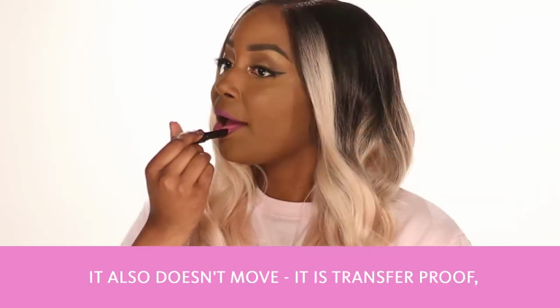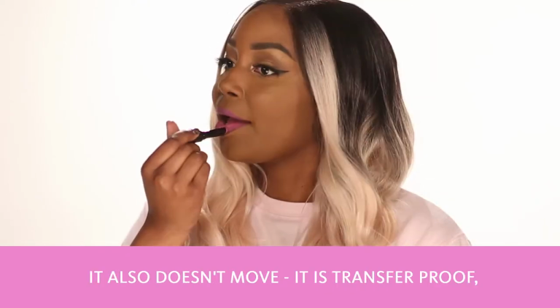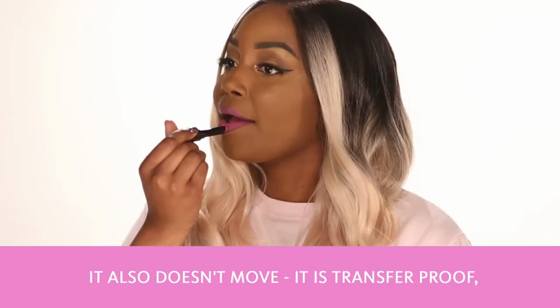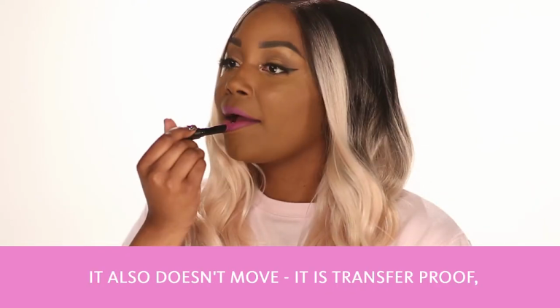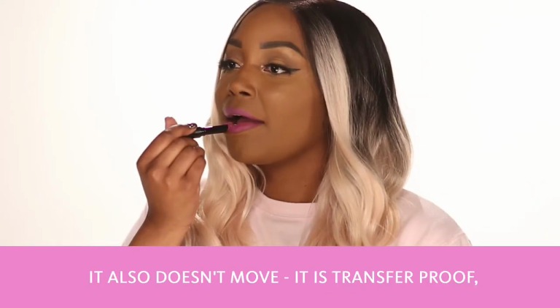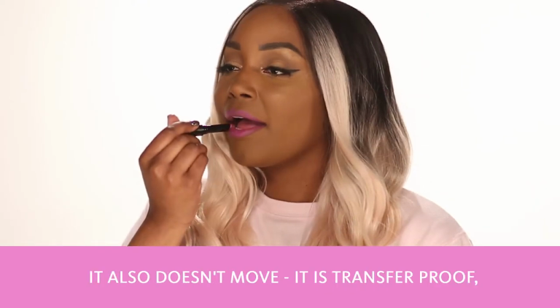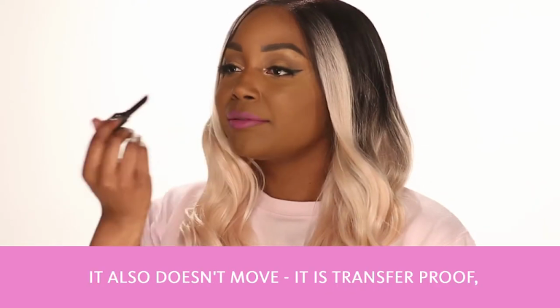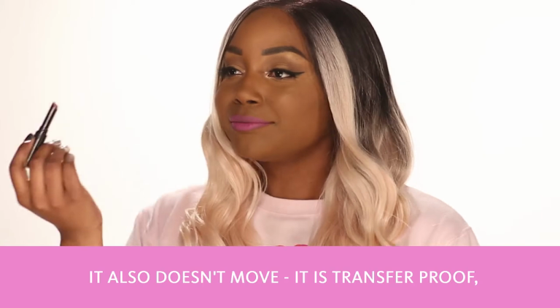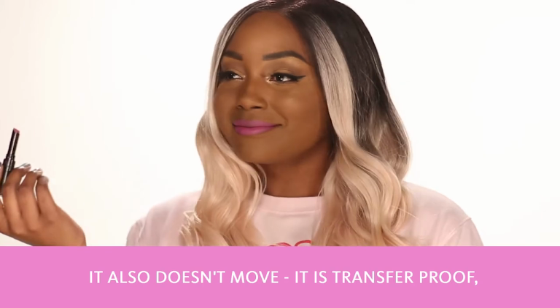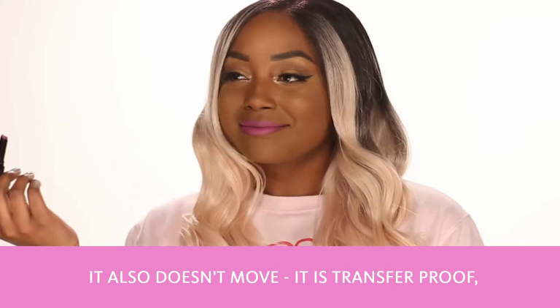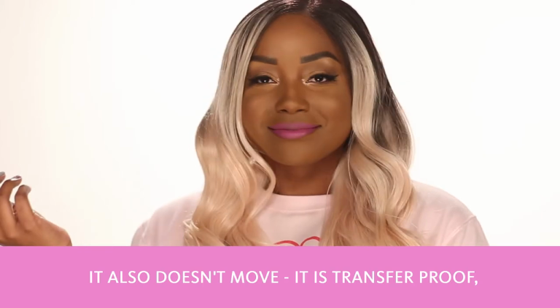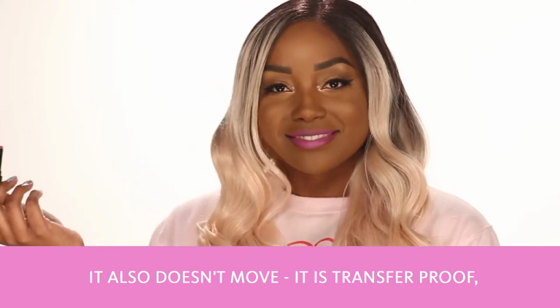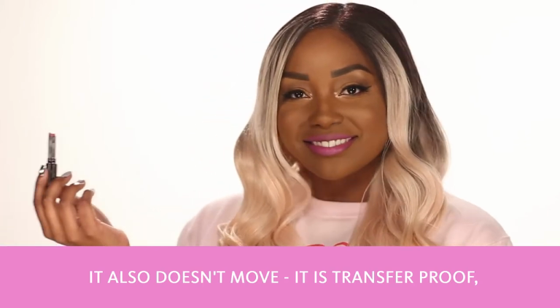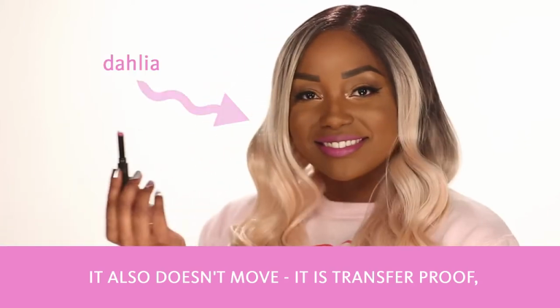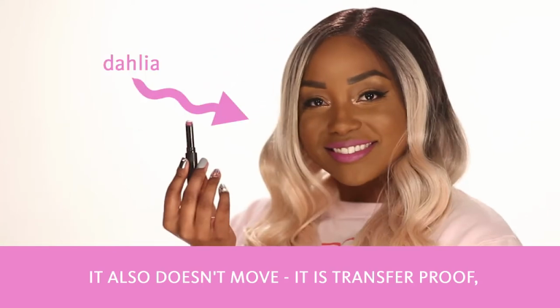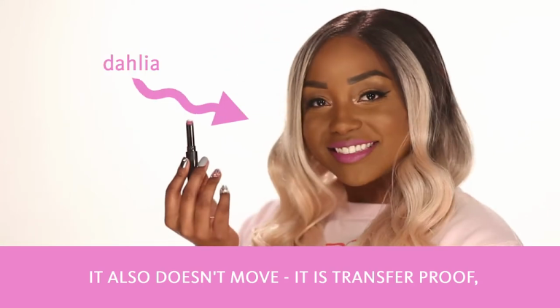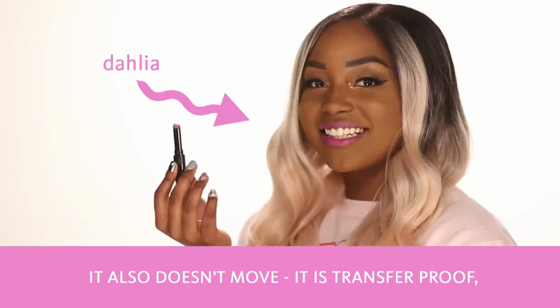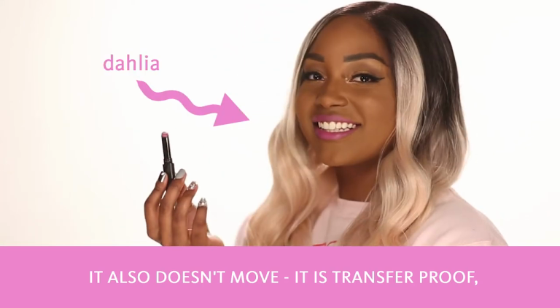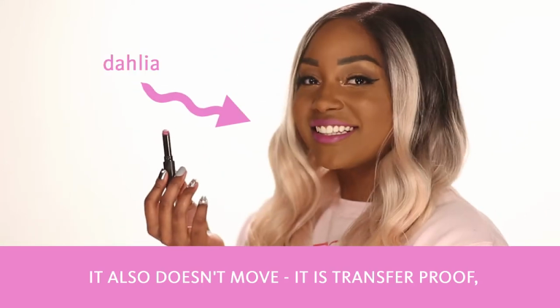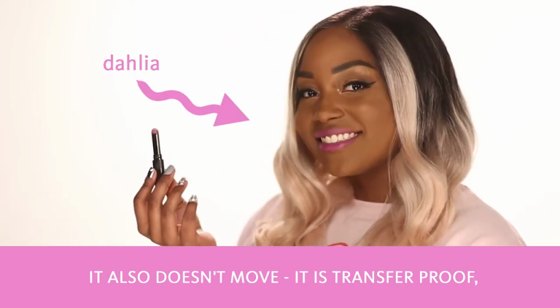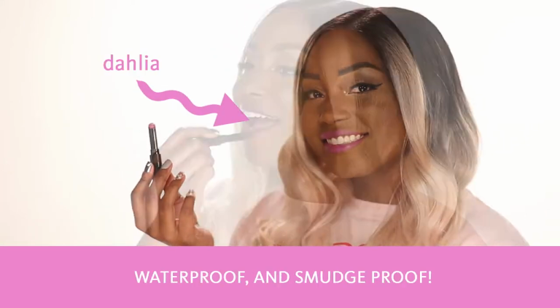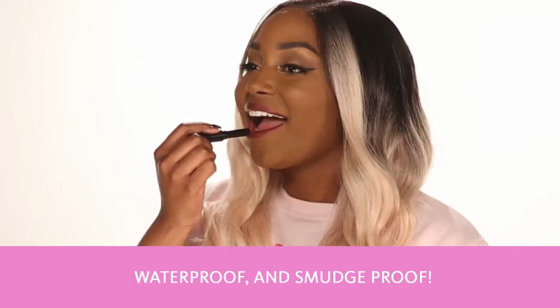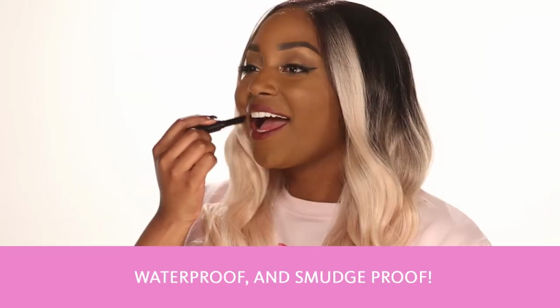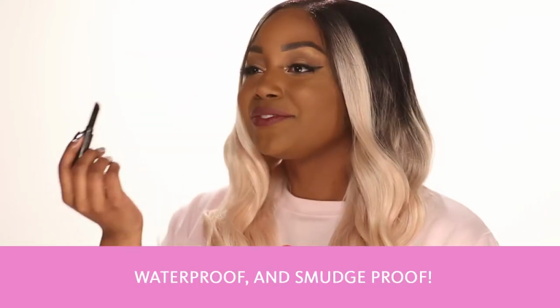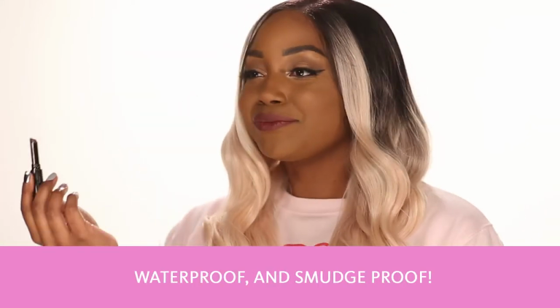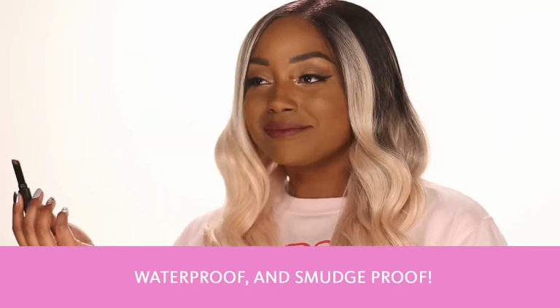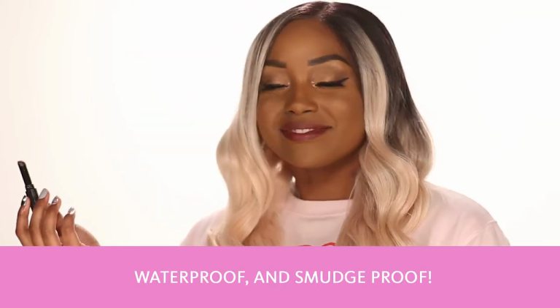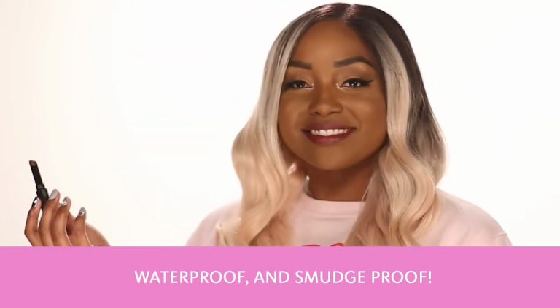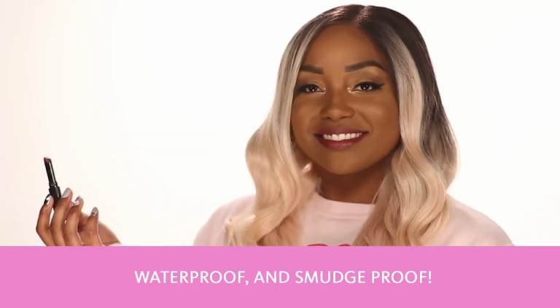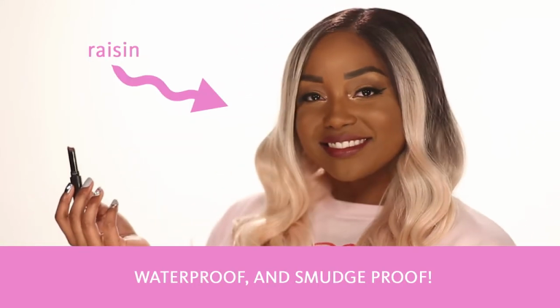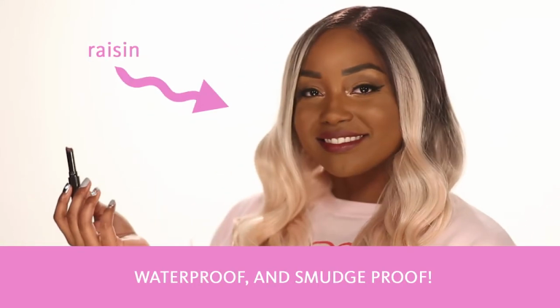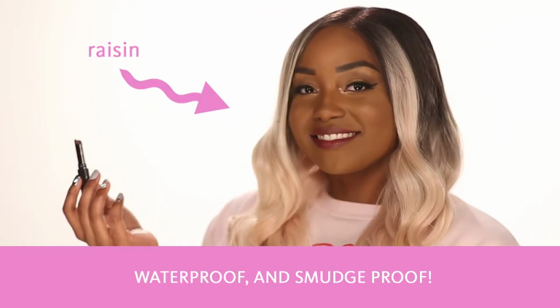It also doesn't move. It is transfer proof, waterproof, and smudge proof.